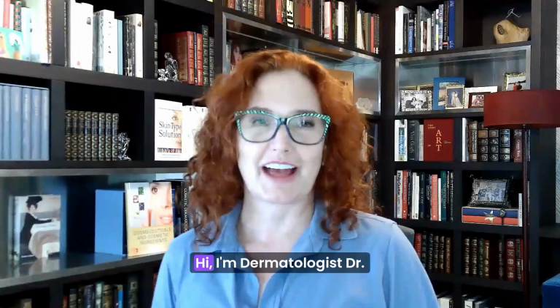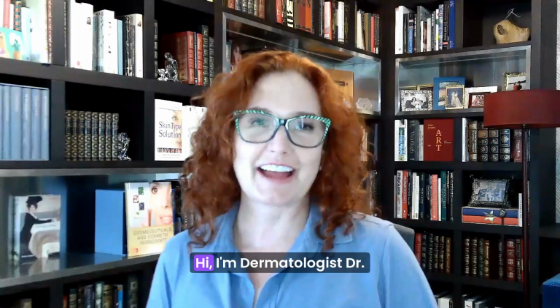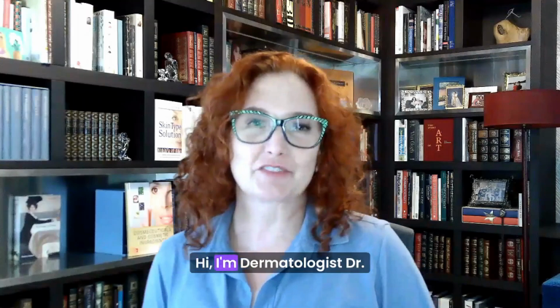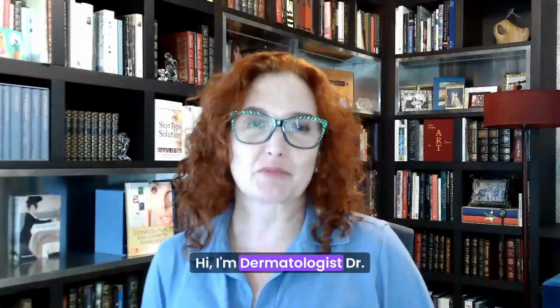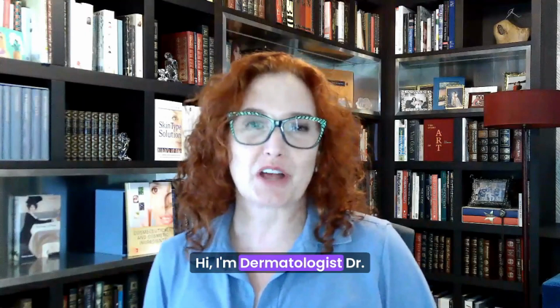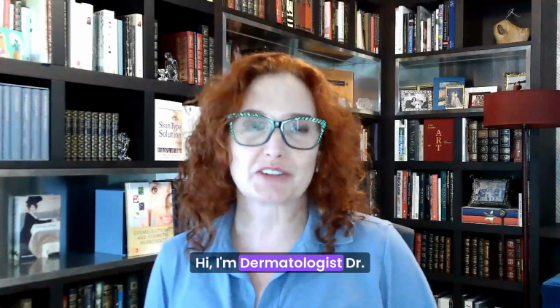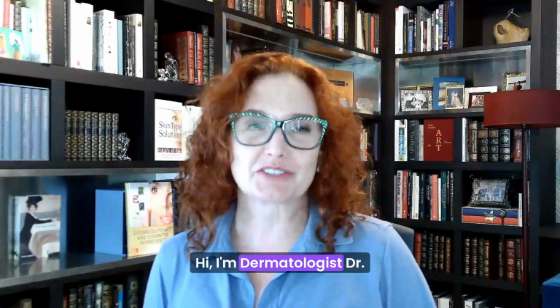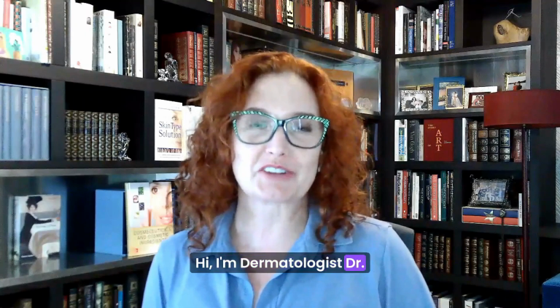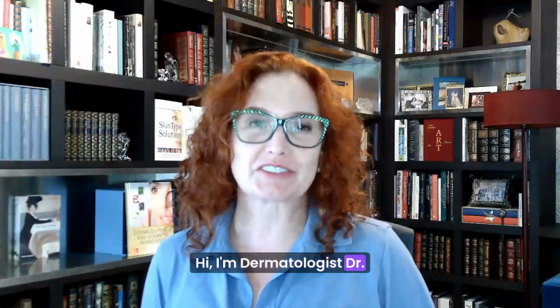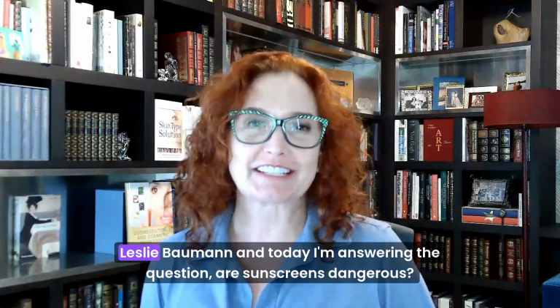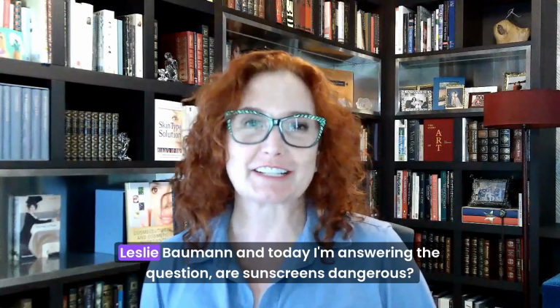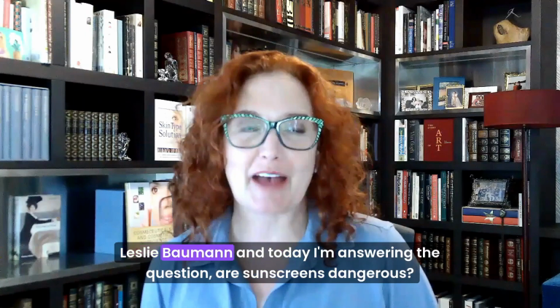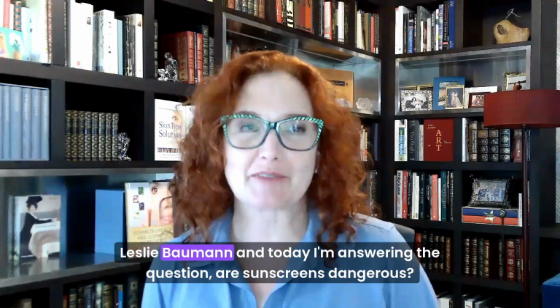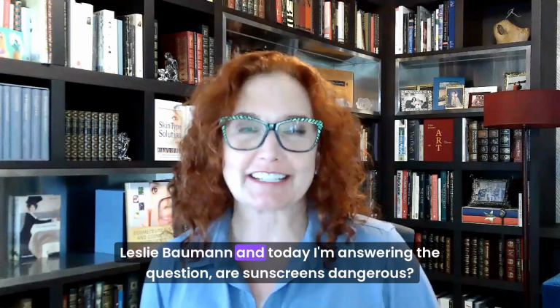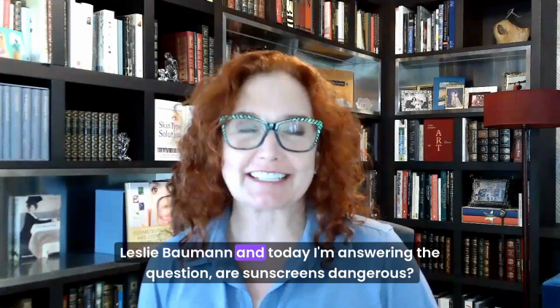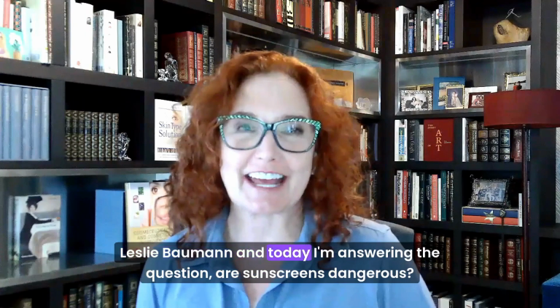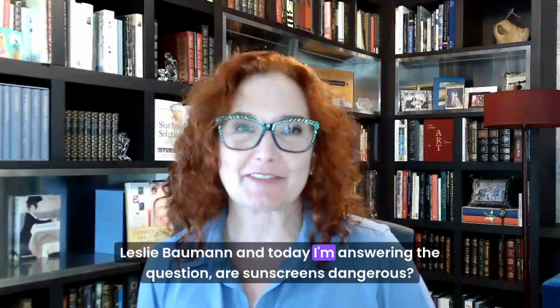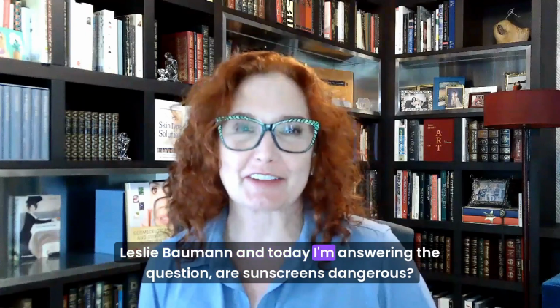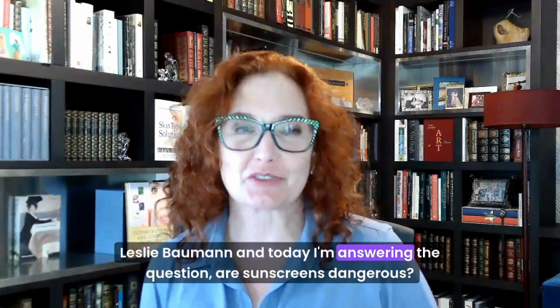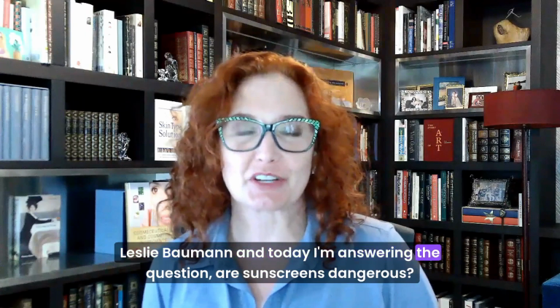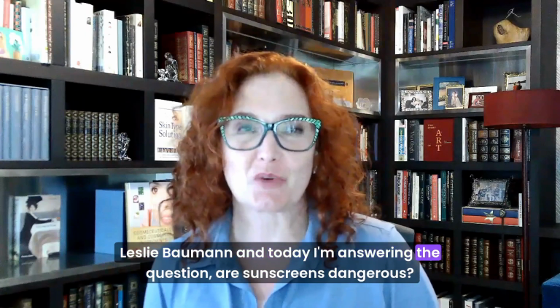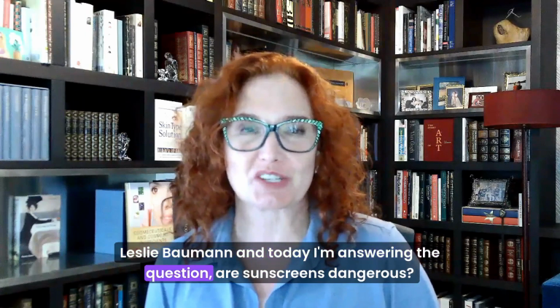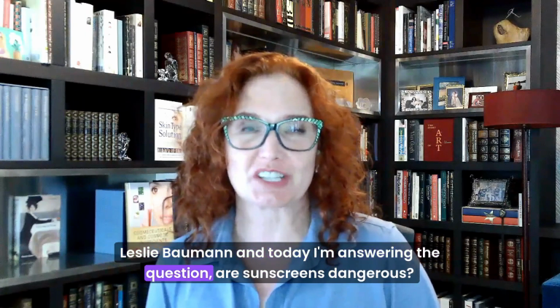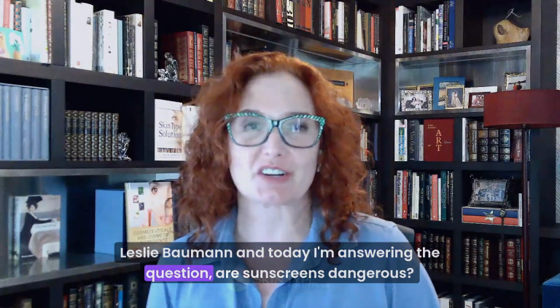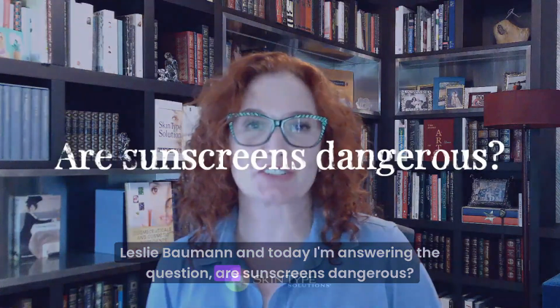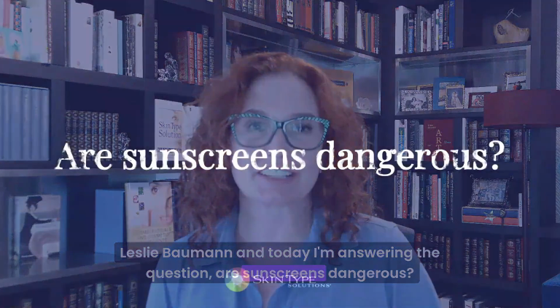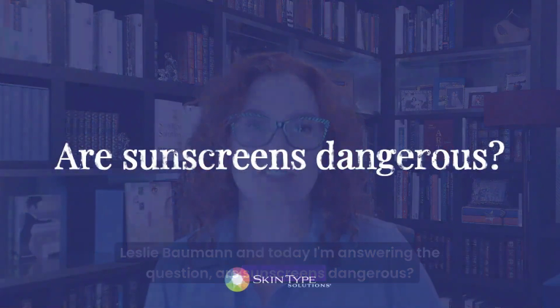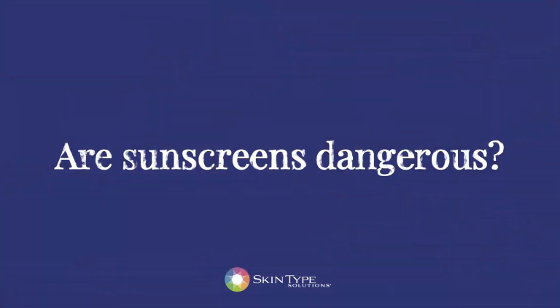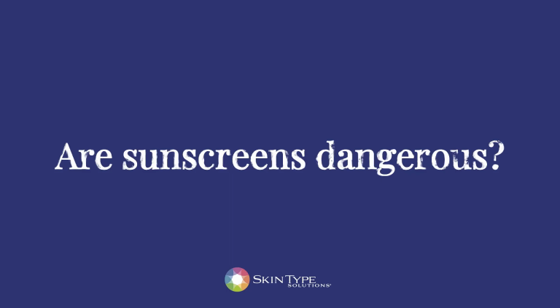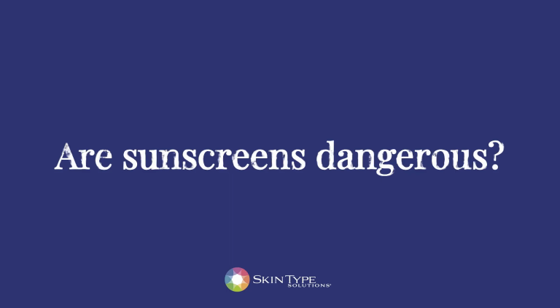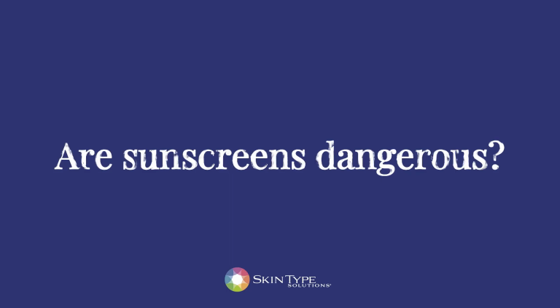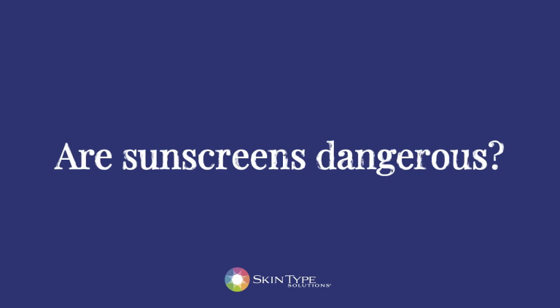Hi, I'm dermatologist Dr. Leslie Baumann, and today I'm answering the question: are sunscreens dangerous?